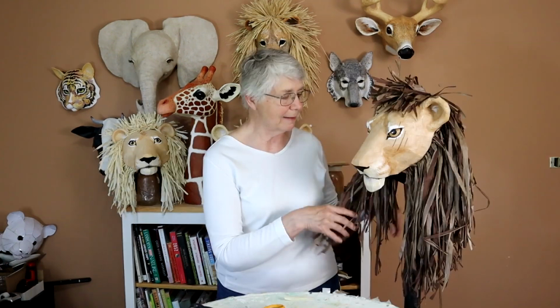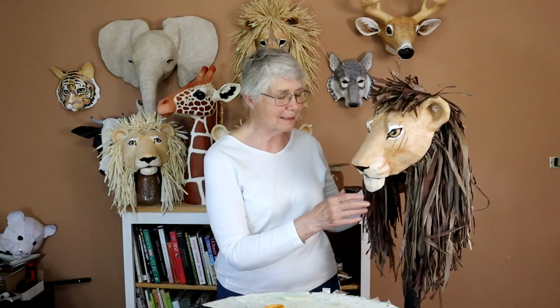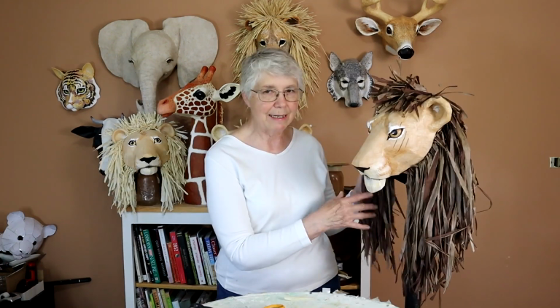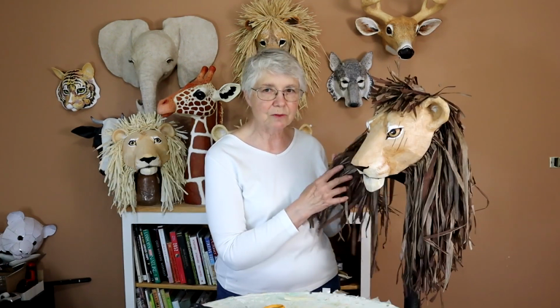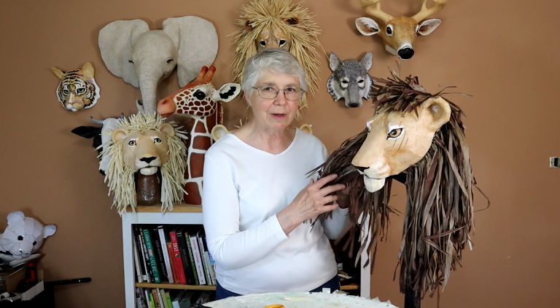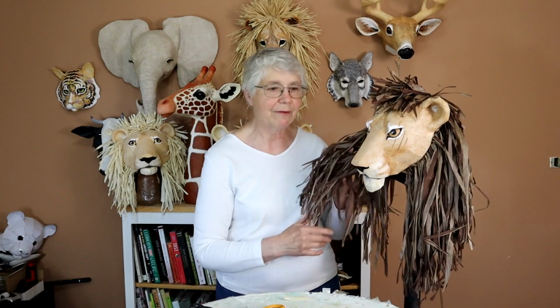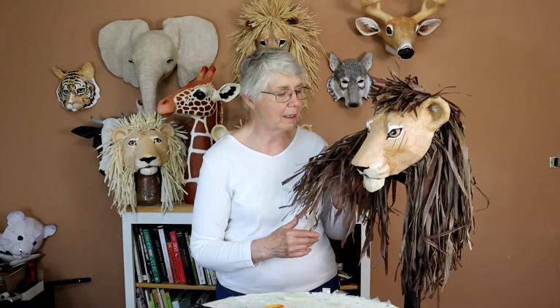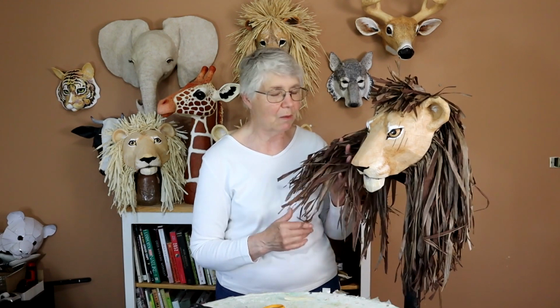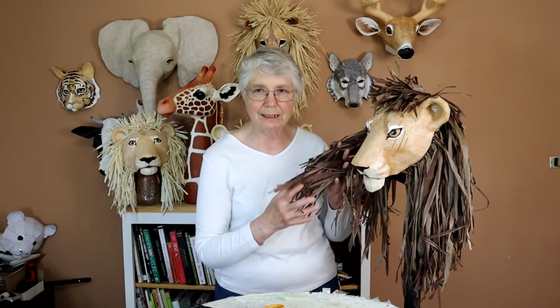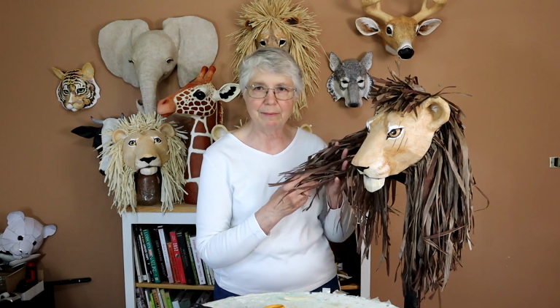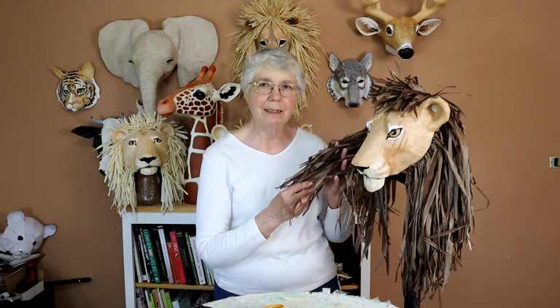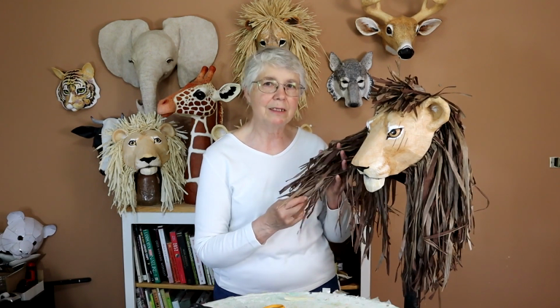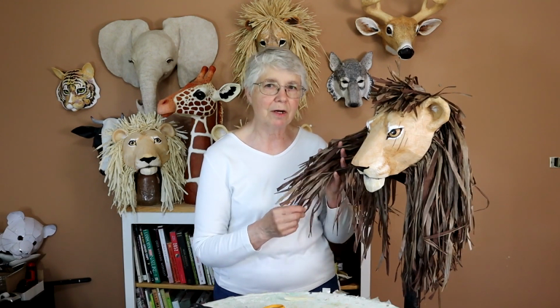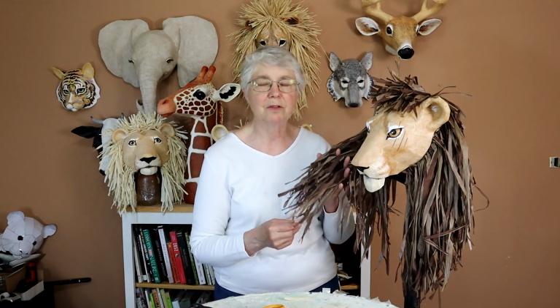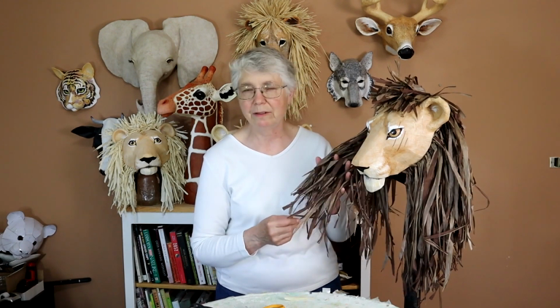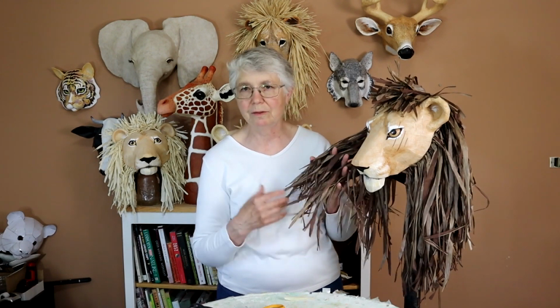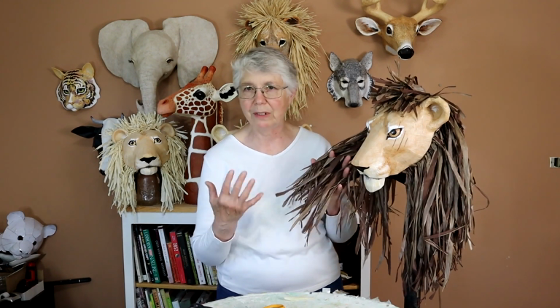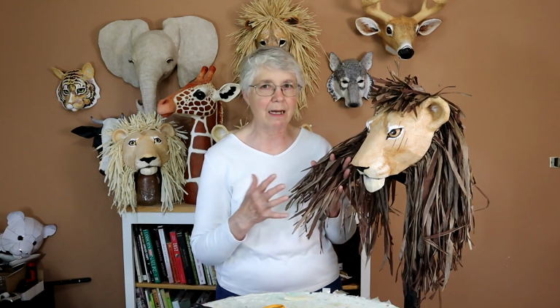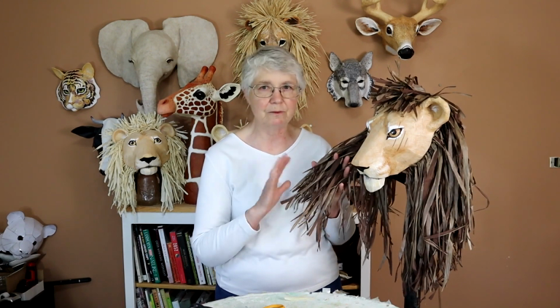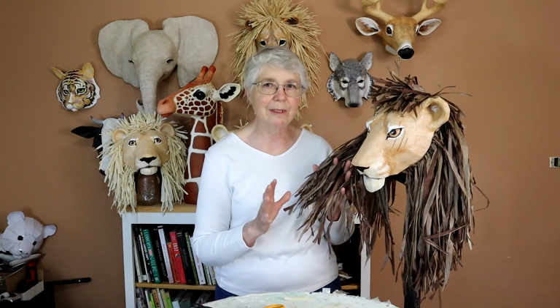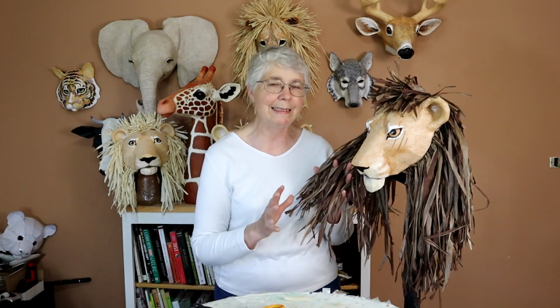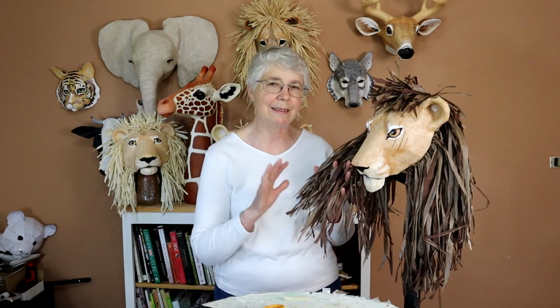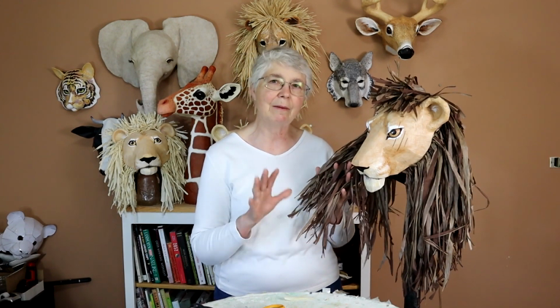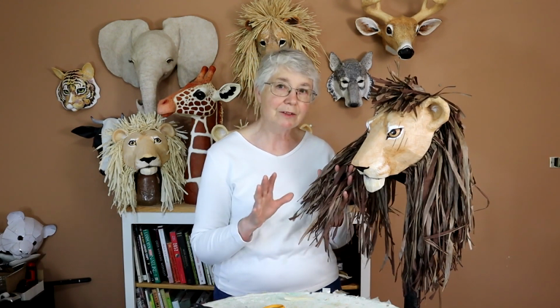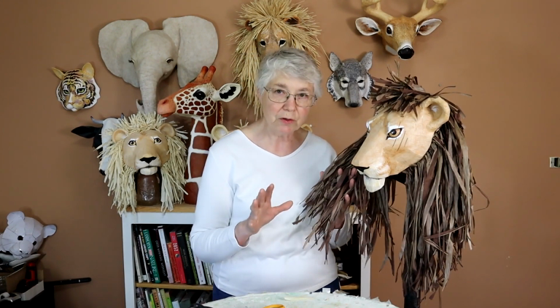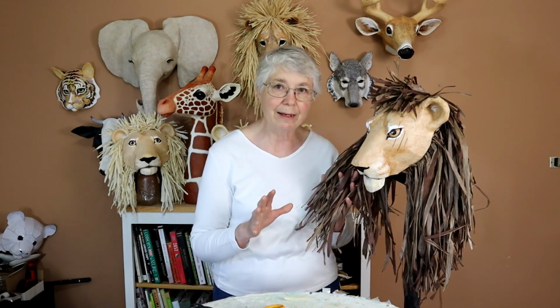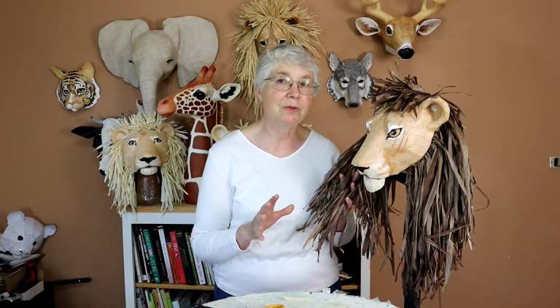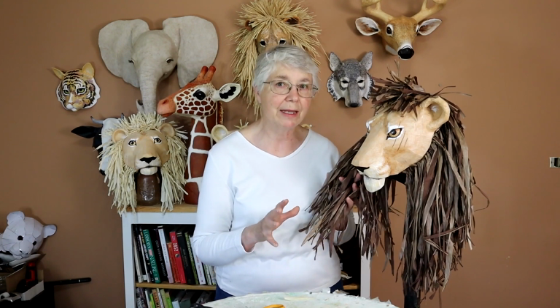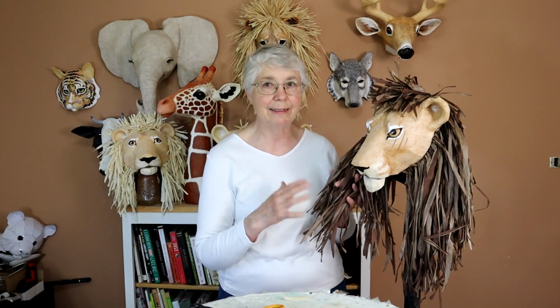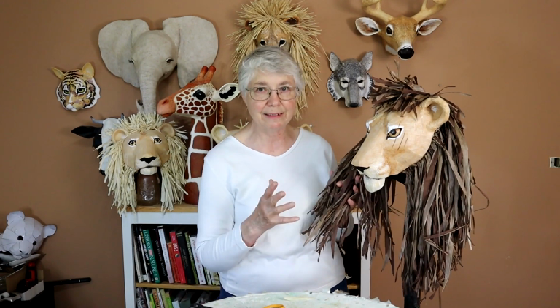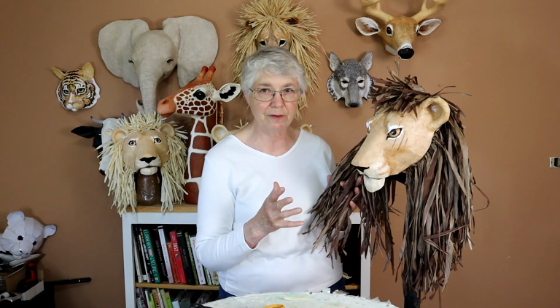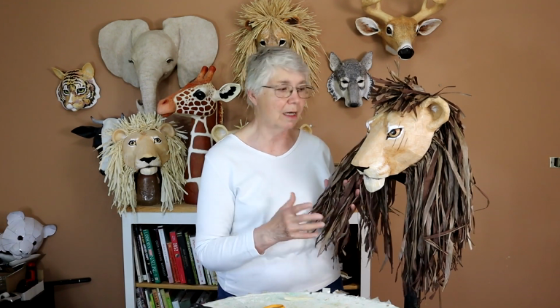This is natural raffia. I wanted it to be a little bit darker, so I used some Rit dye. It was really easy, and I'm going to show you how to do that in this video.